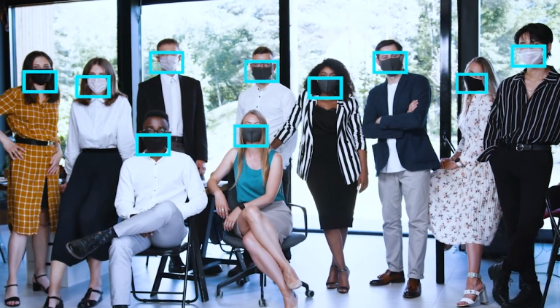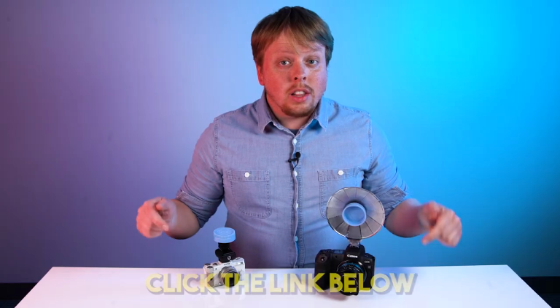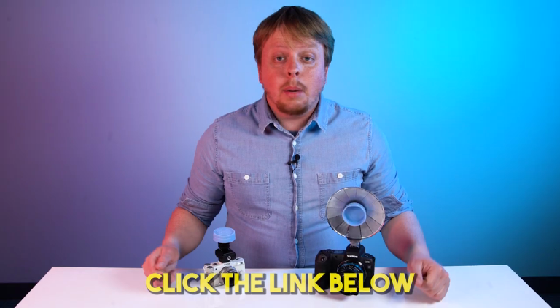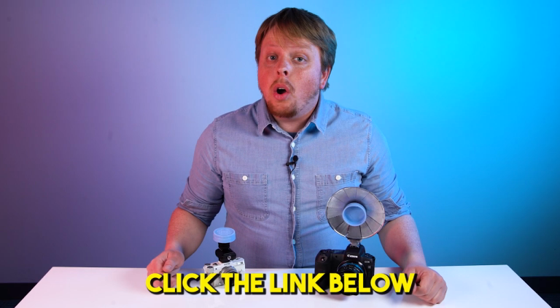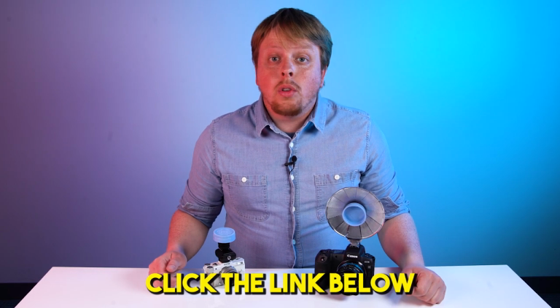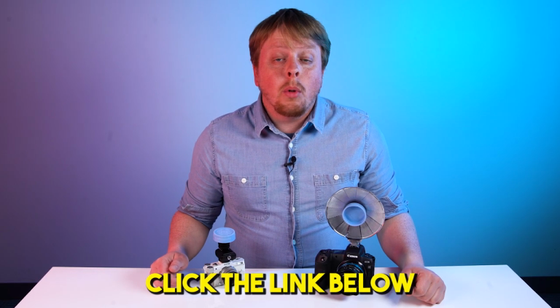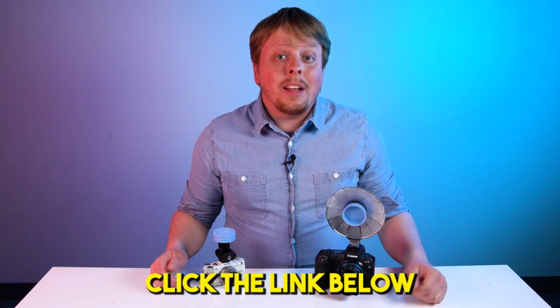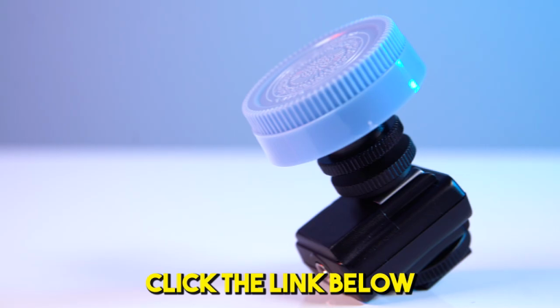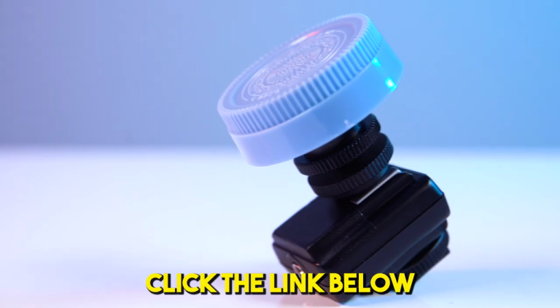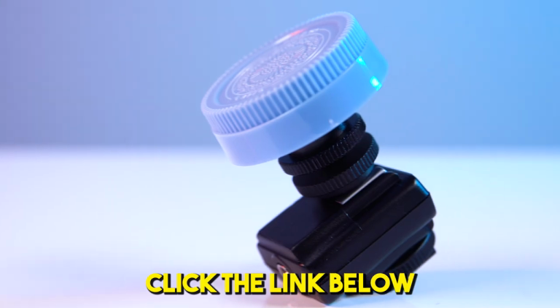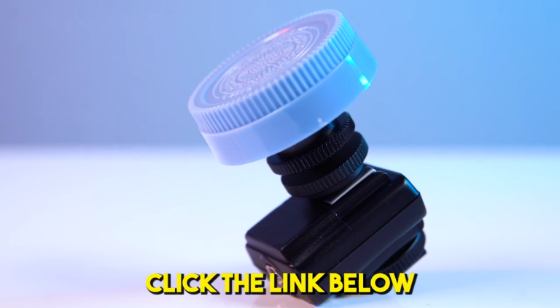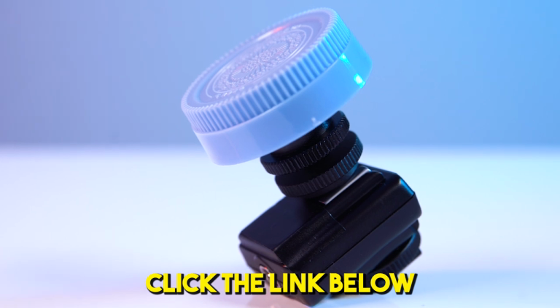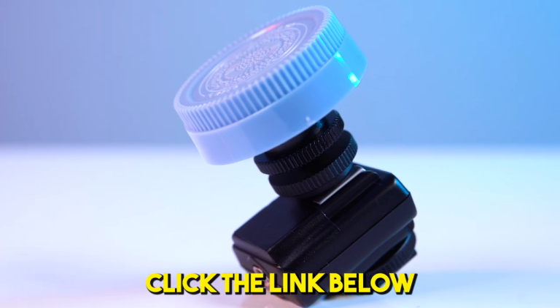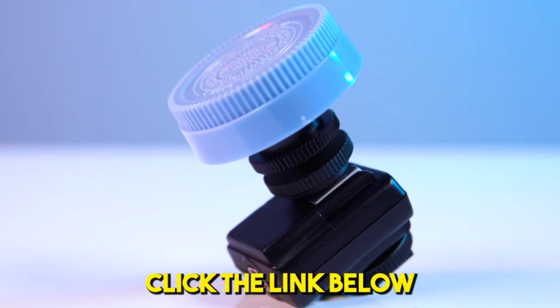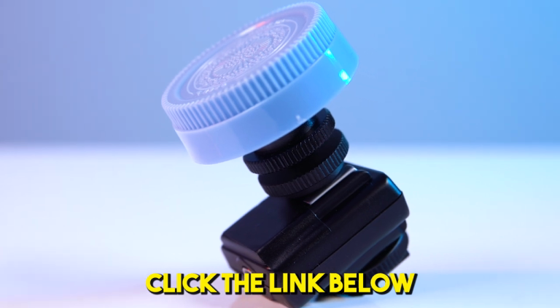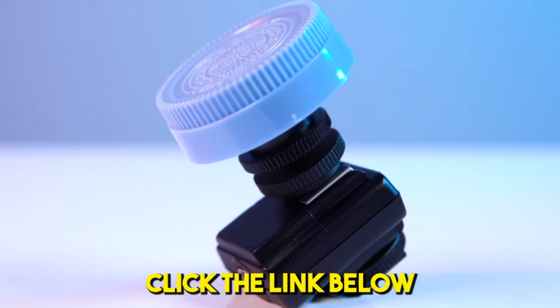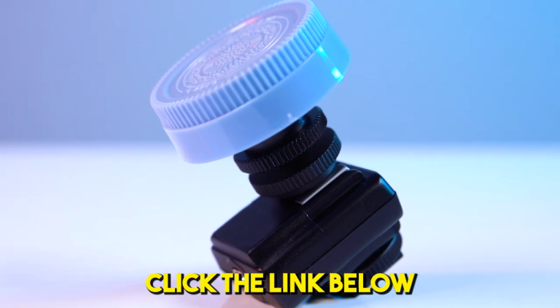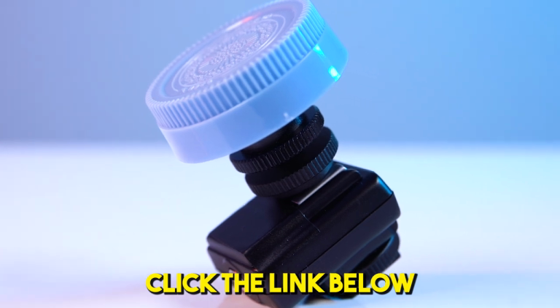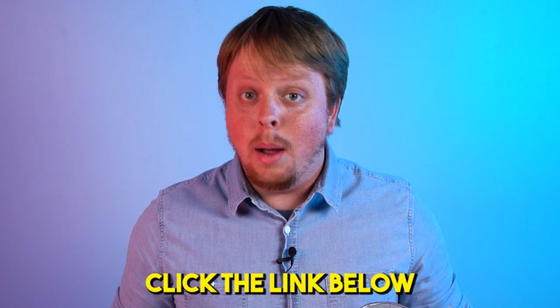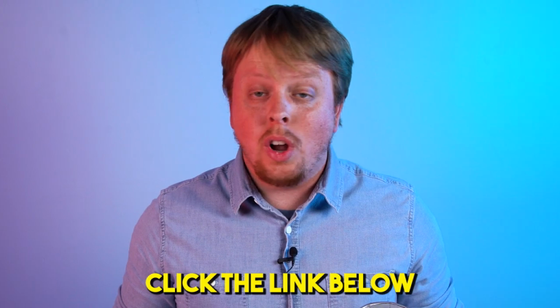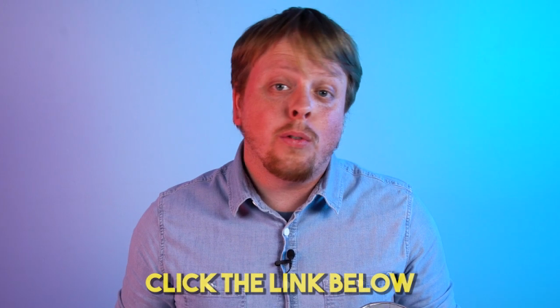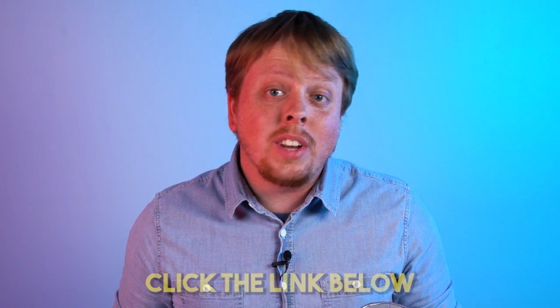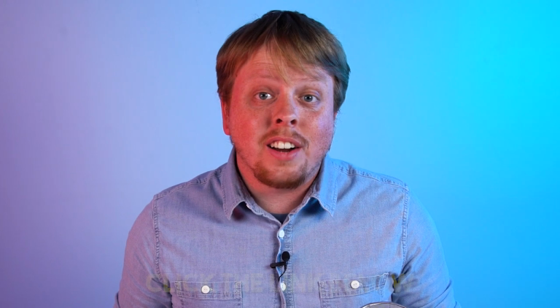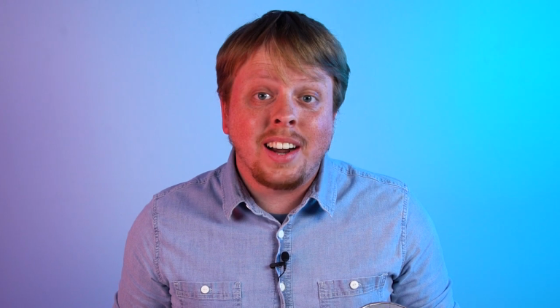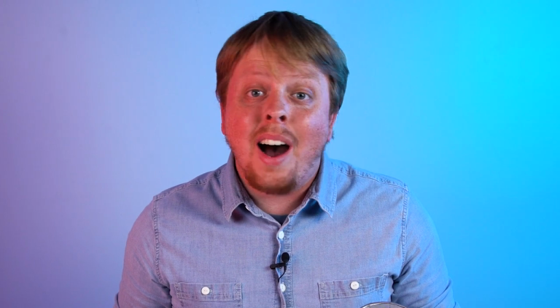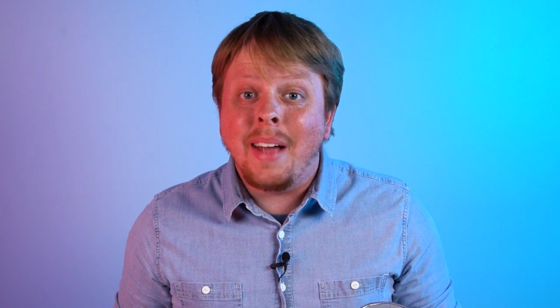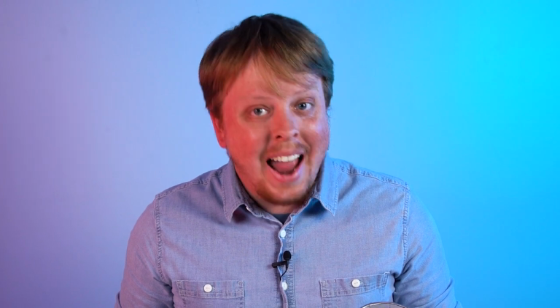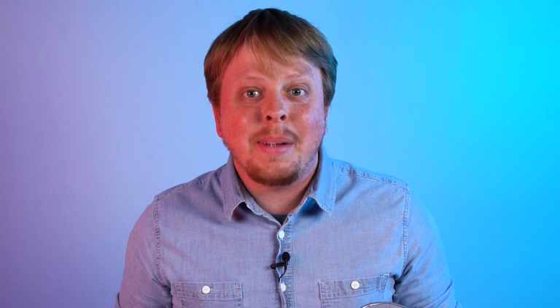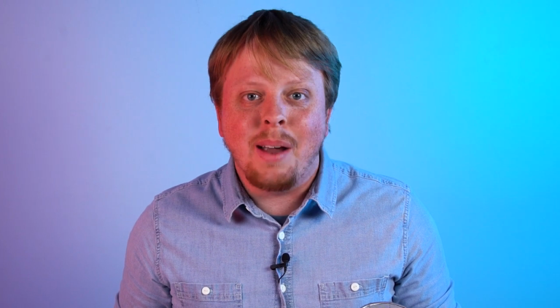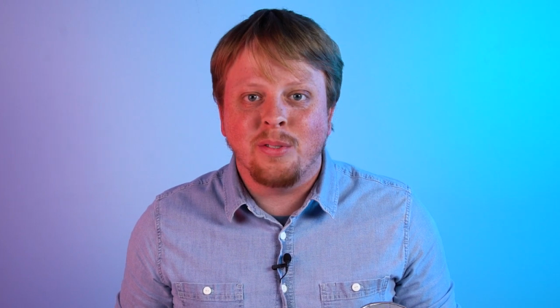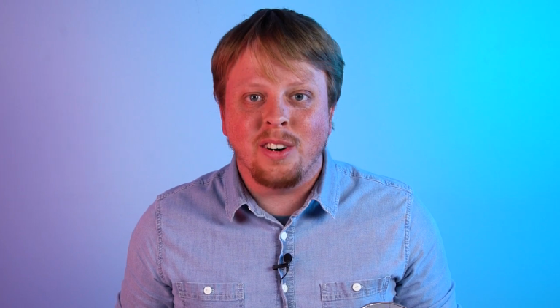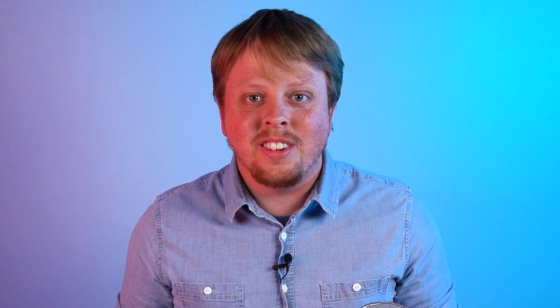Click the link below to learn more about this amazing new autofocus technology. I'm Sean with PhotoDiox.com, and happy April 1st.